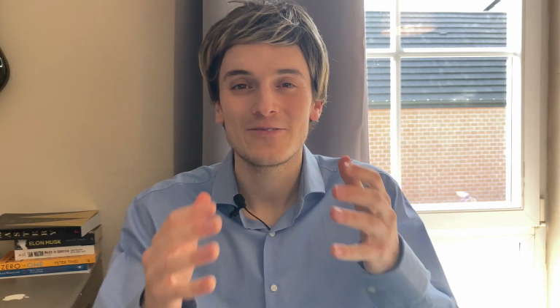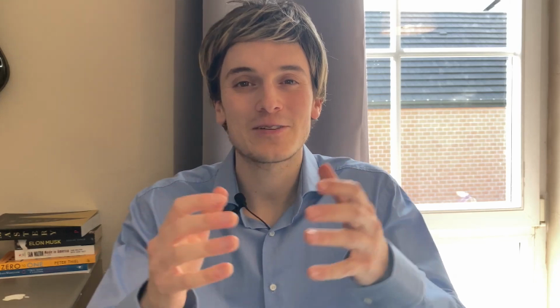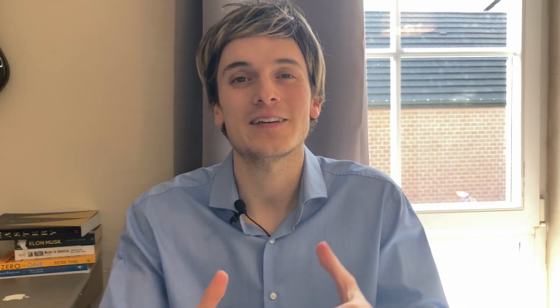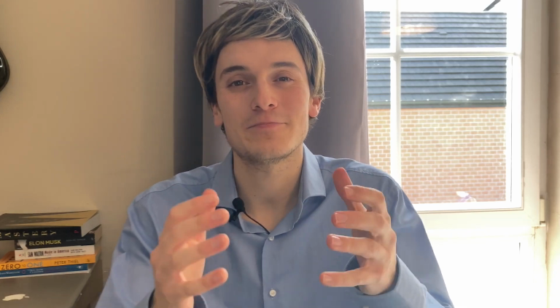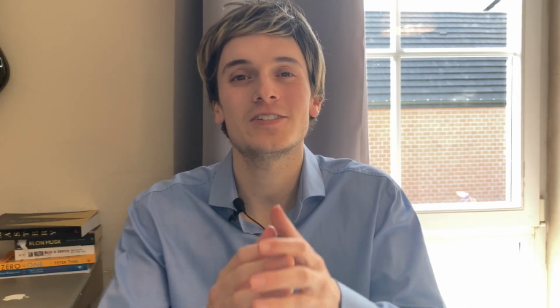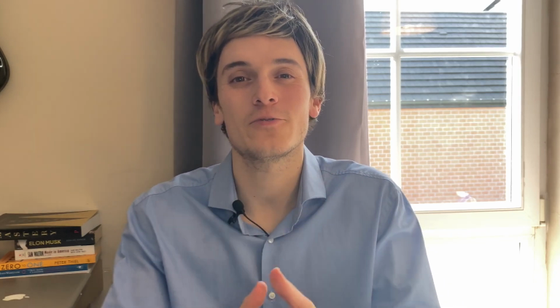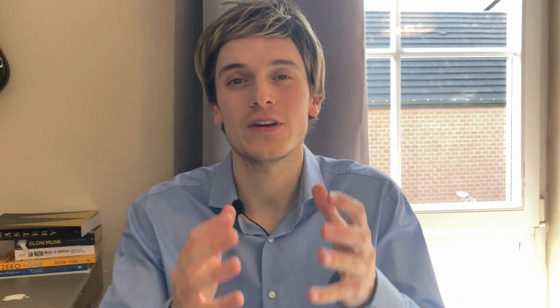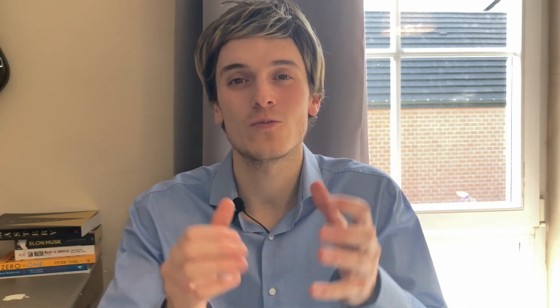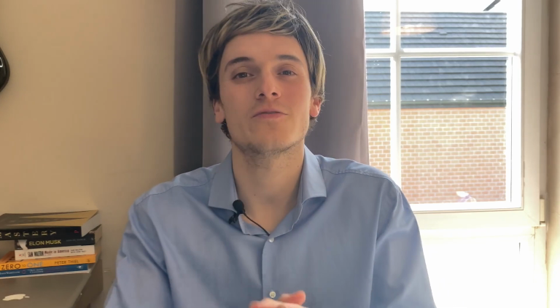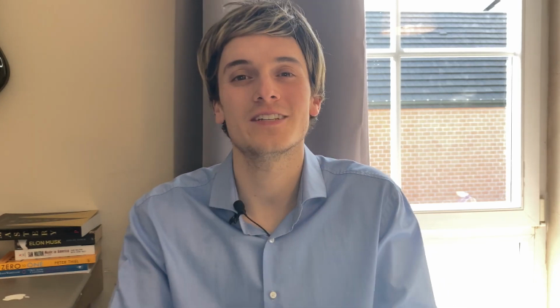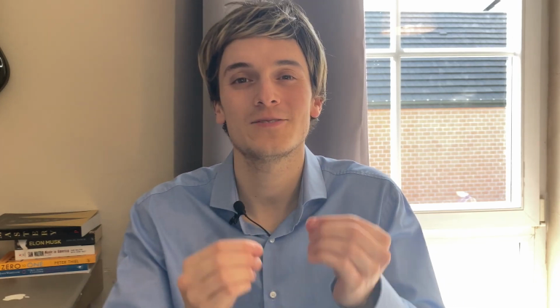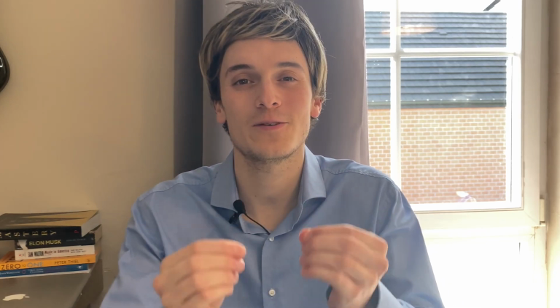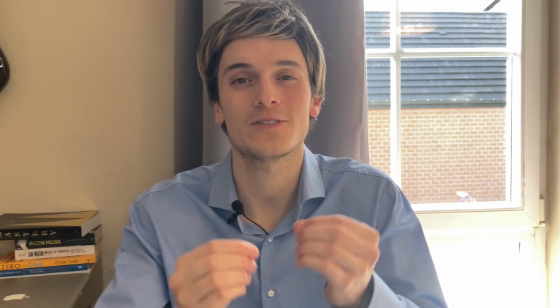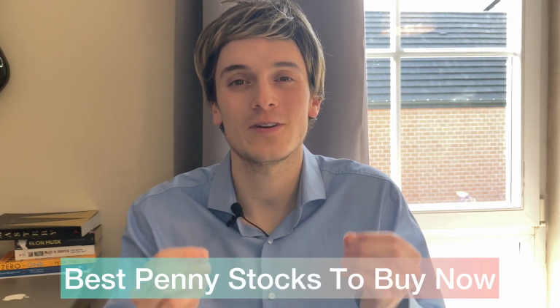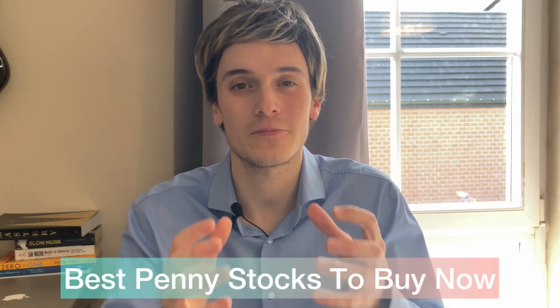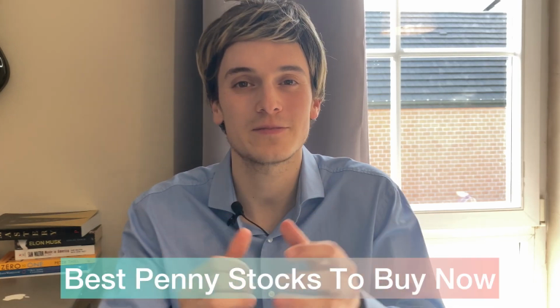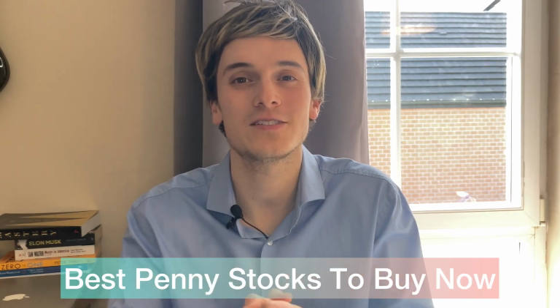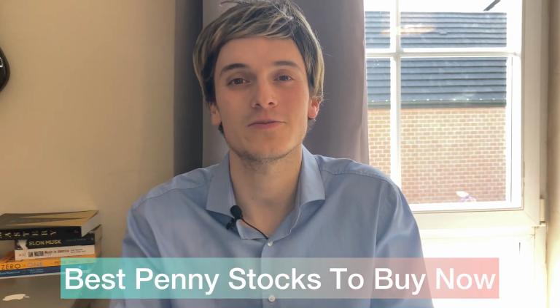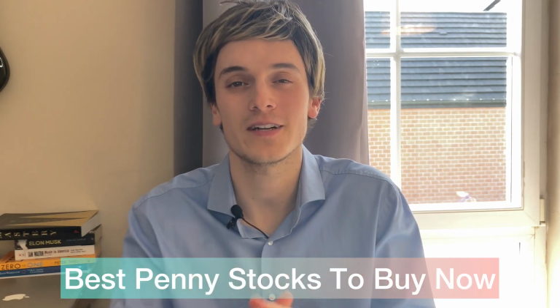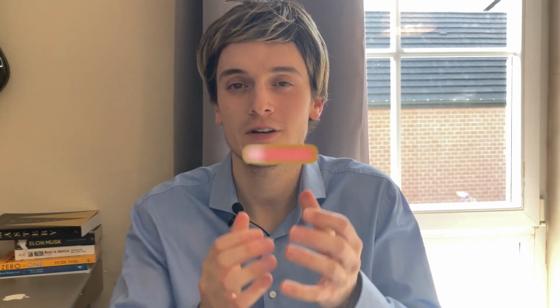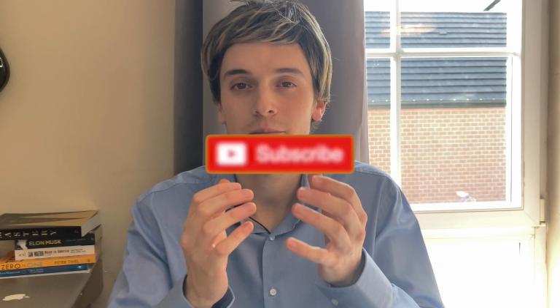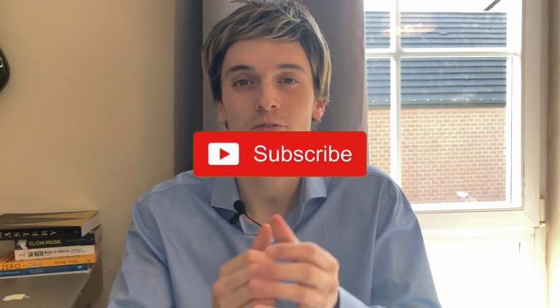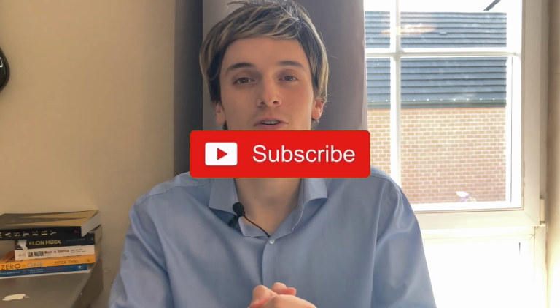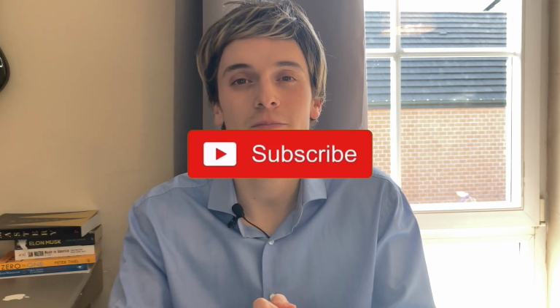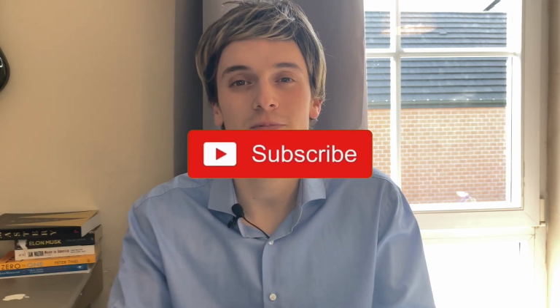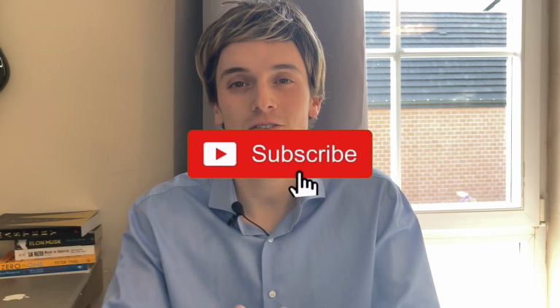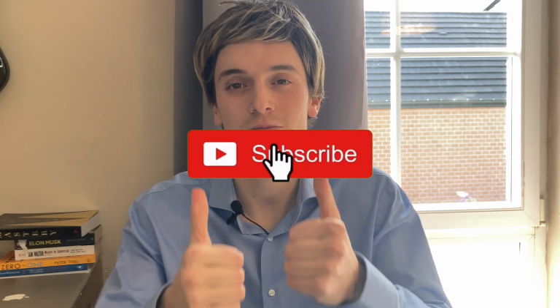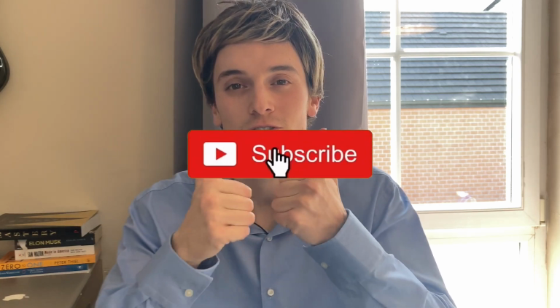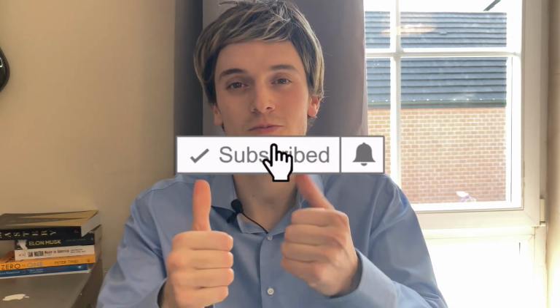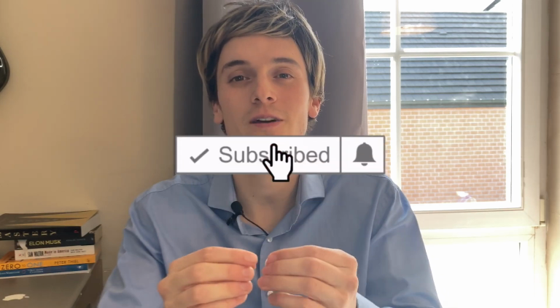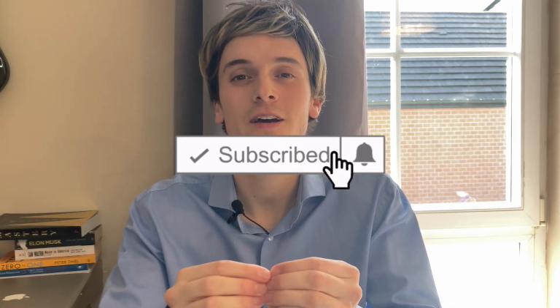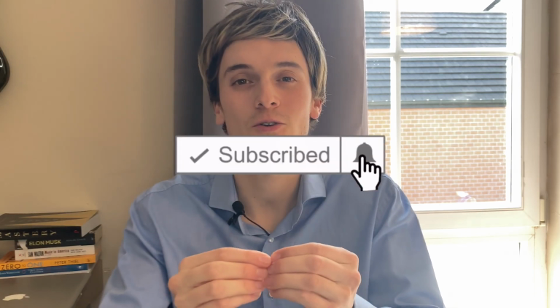What's up guys, PG here. Hope you have a wonderful day. Today we're going to take a look at the best penny stocks to buy now. Before we talk about the best penny stocks, be sure to subscribe and turn on notifications so you don't miss any videos.